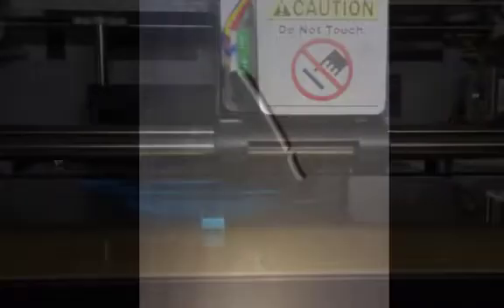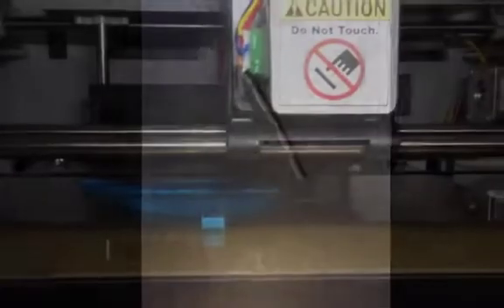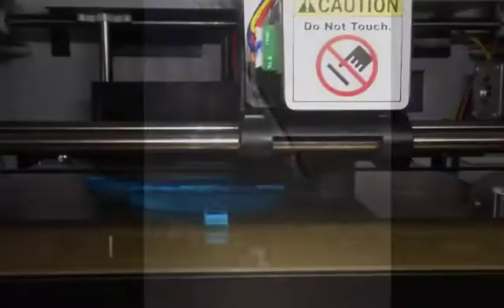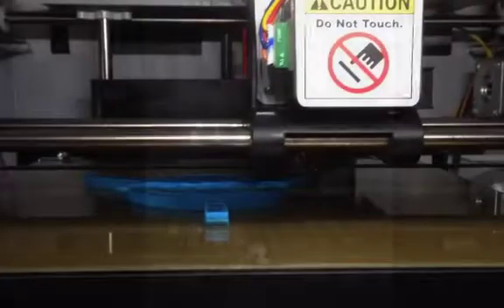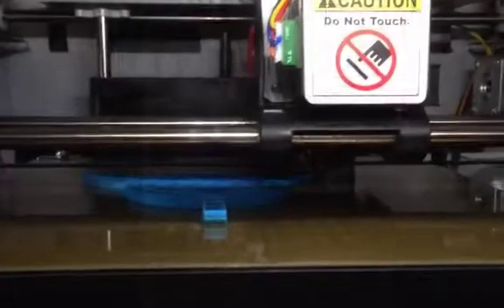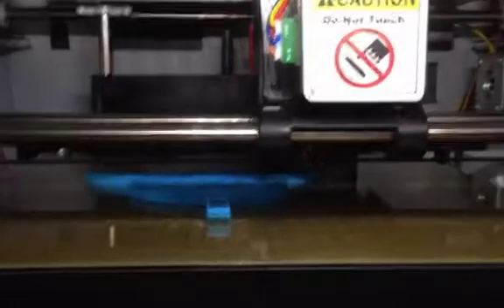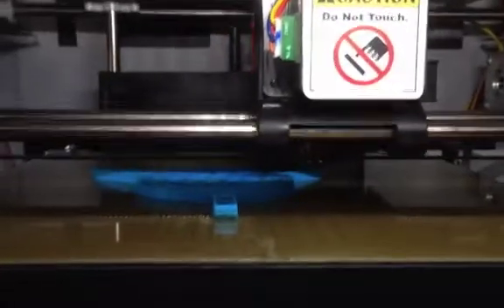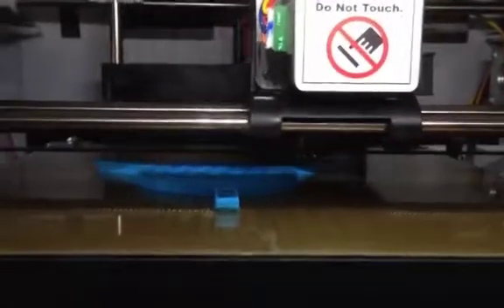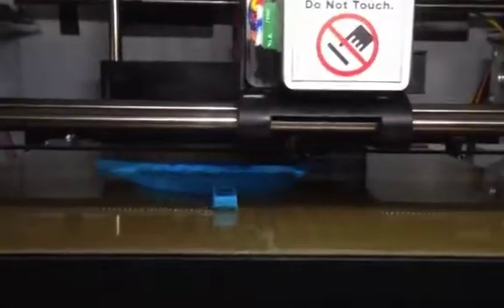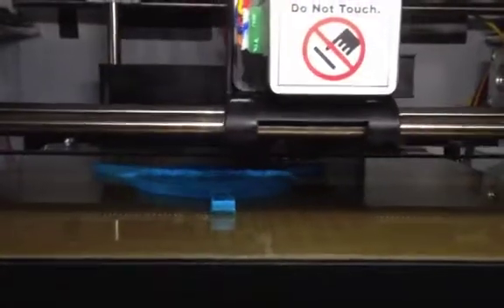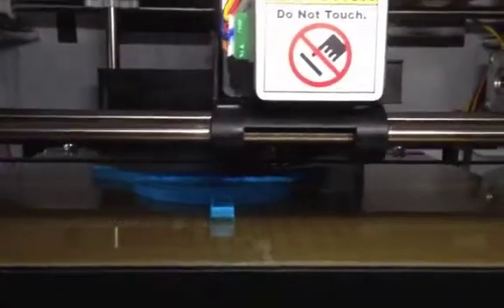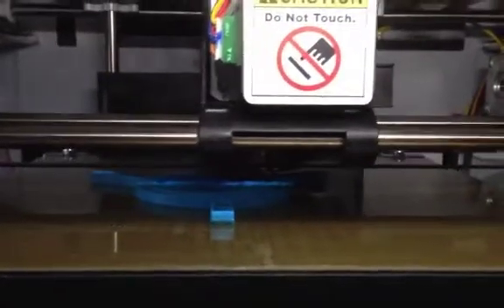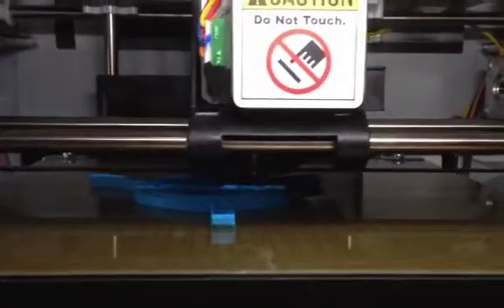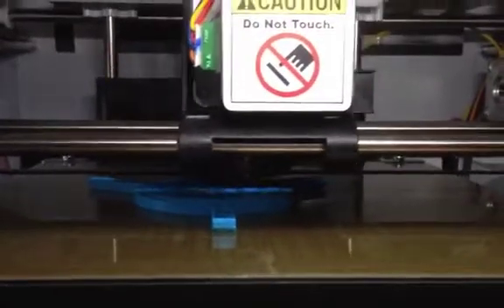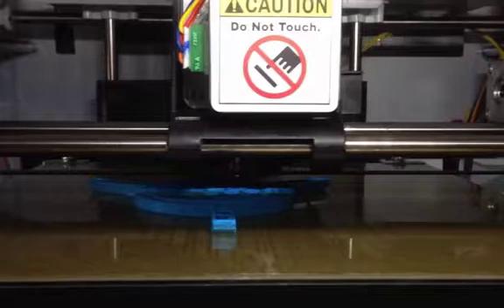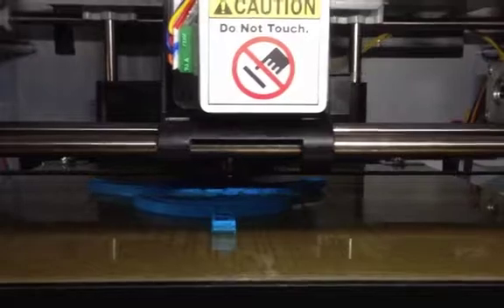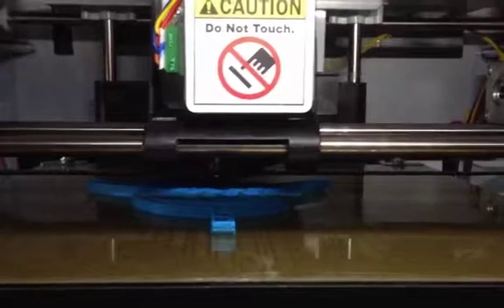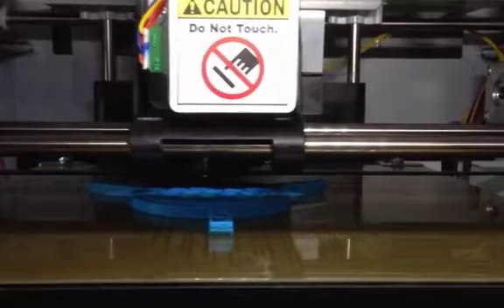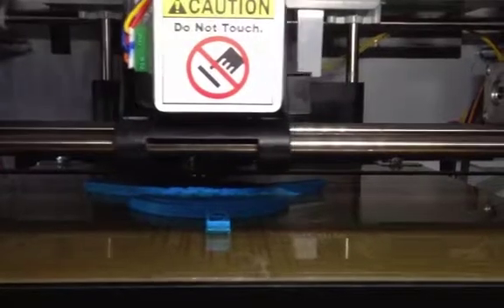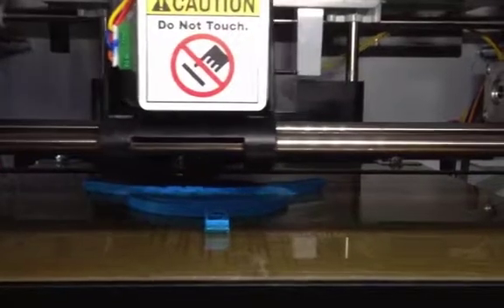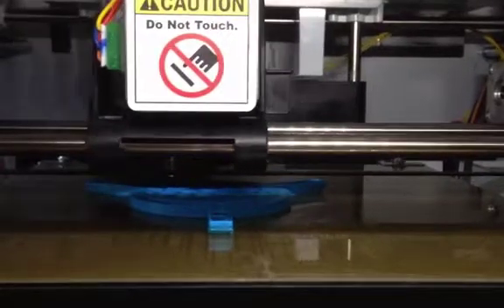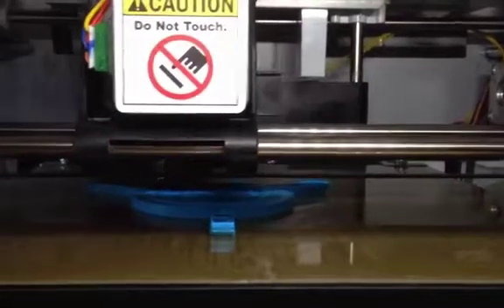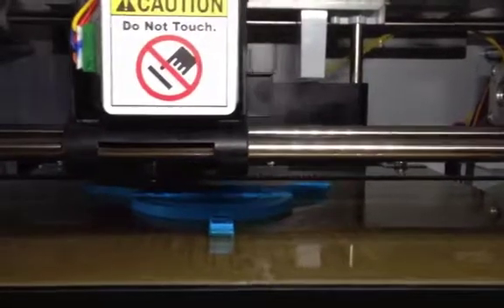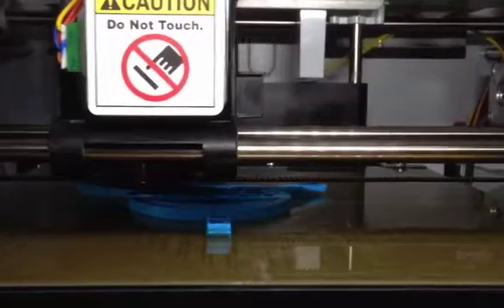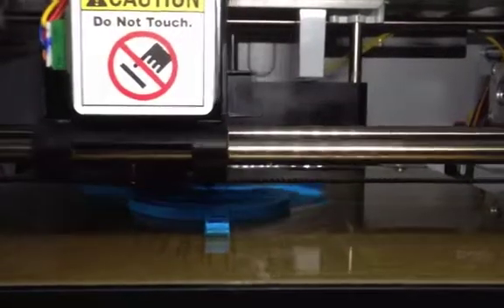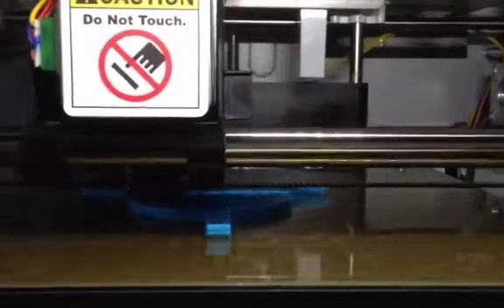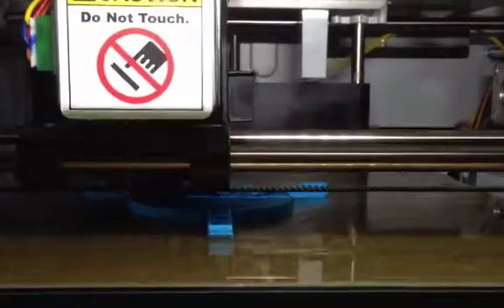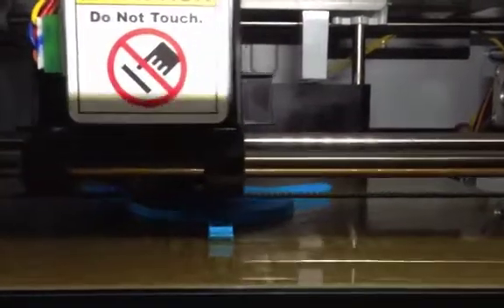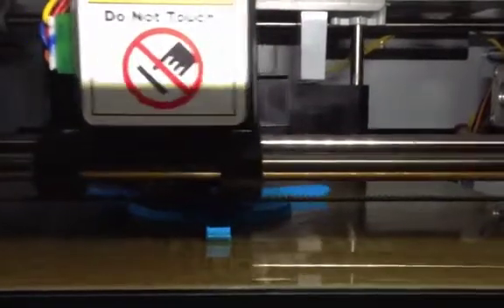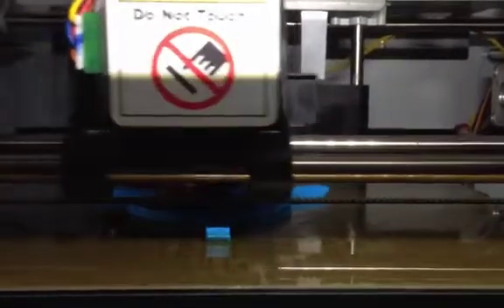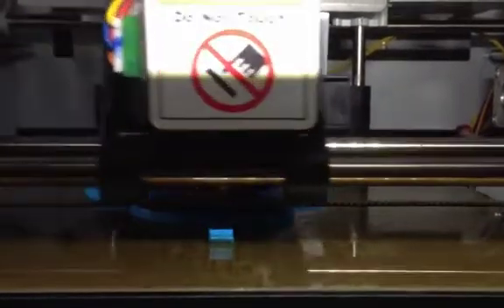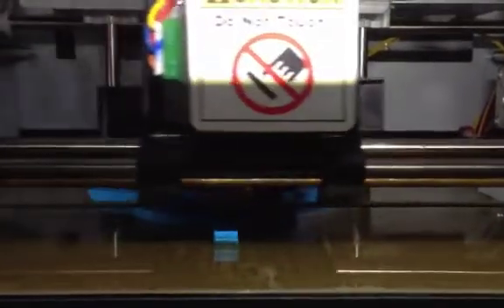And we're printing again. Thanks to the XYZ printer of the infinite teaching machine.